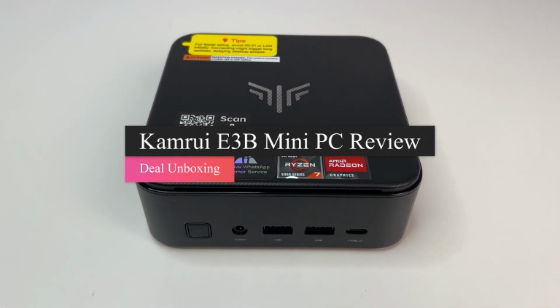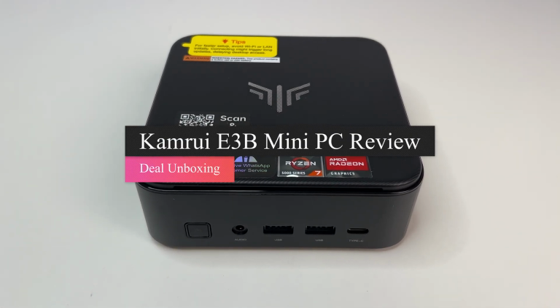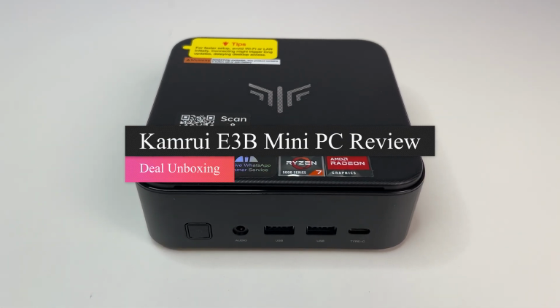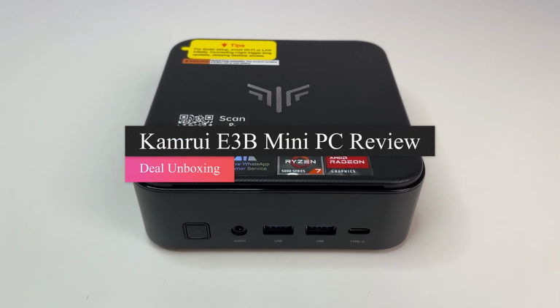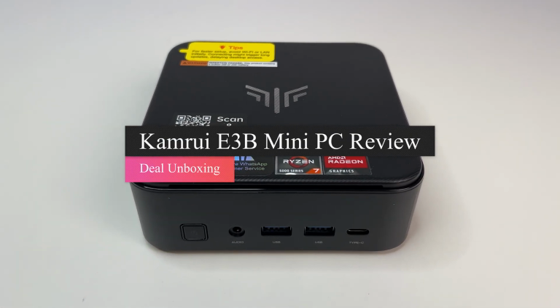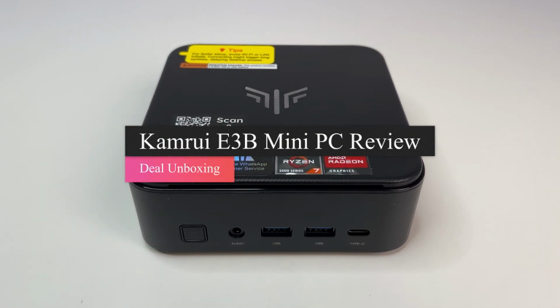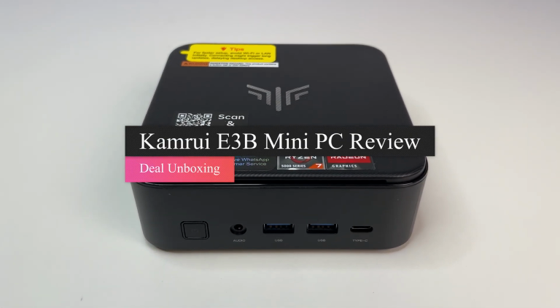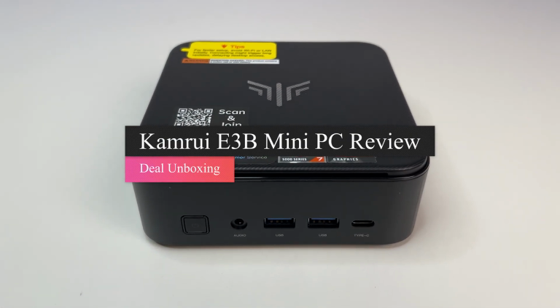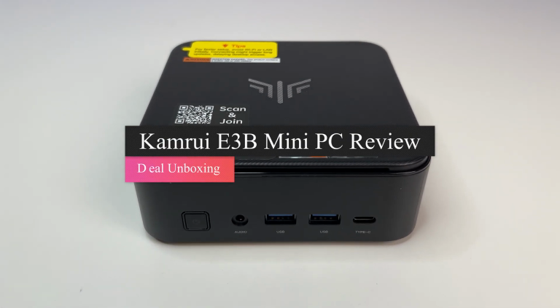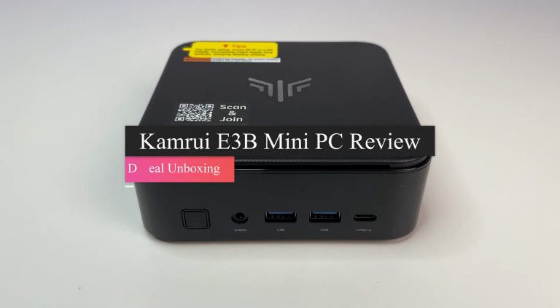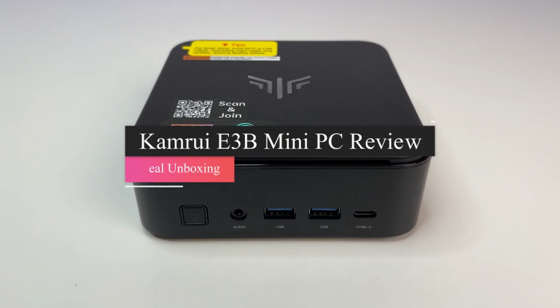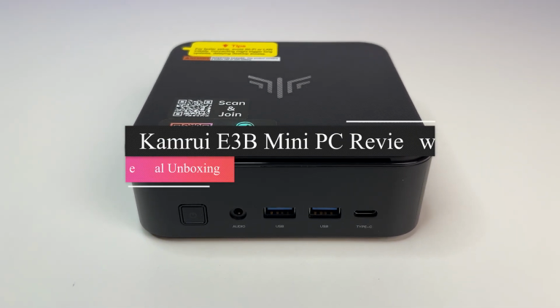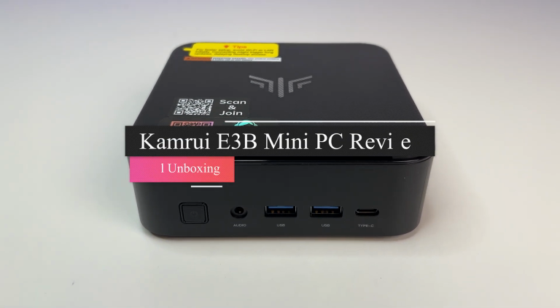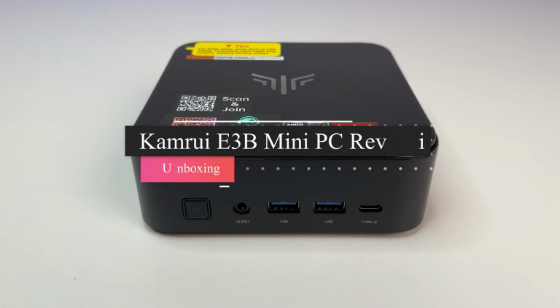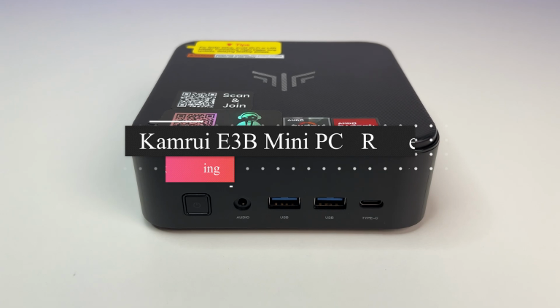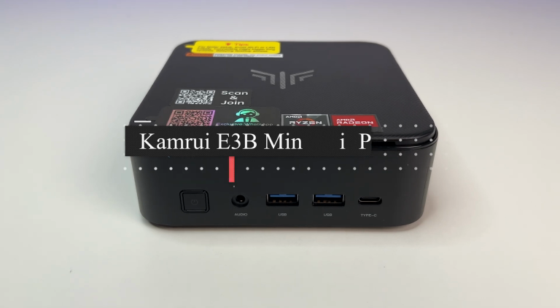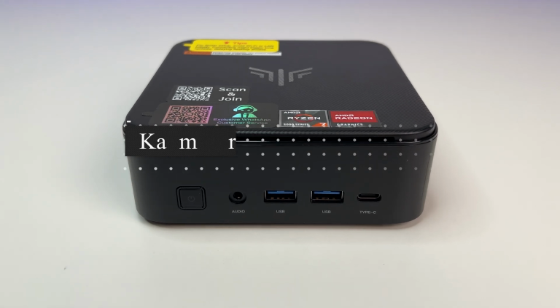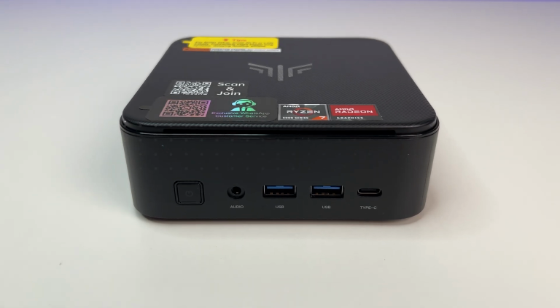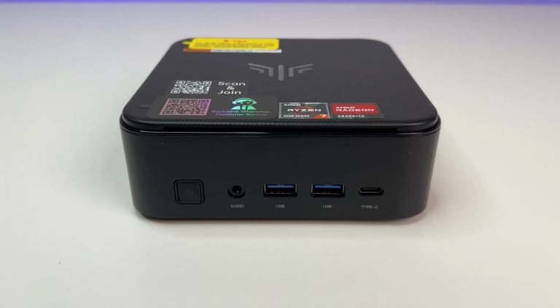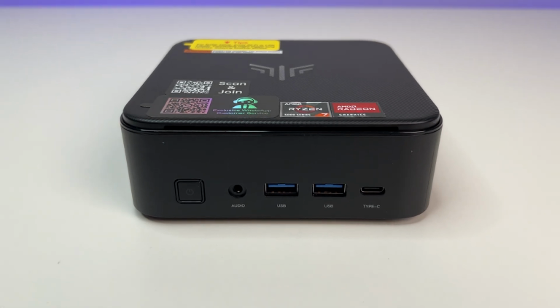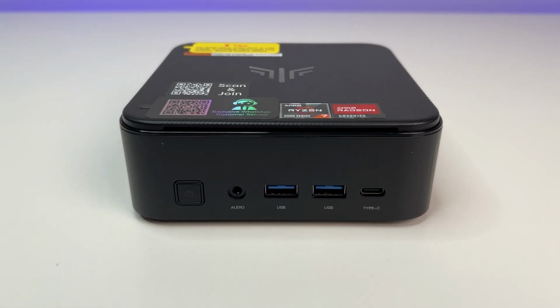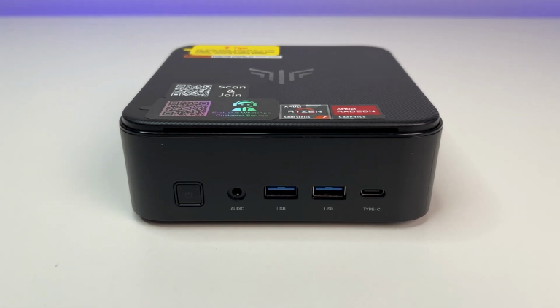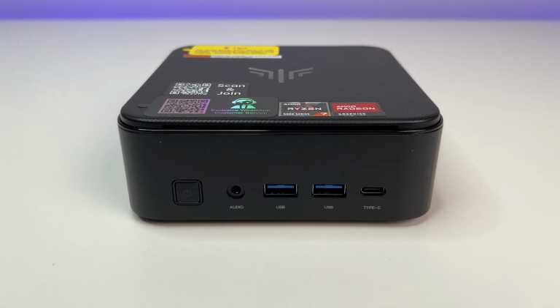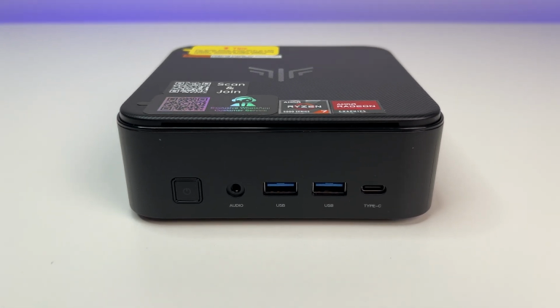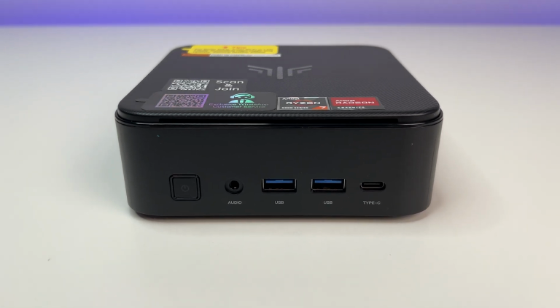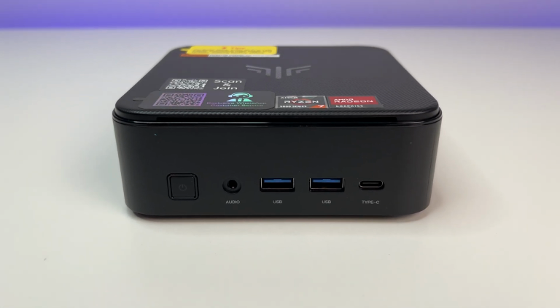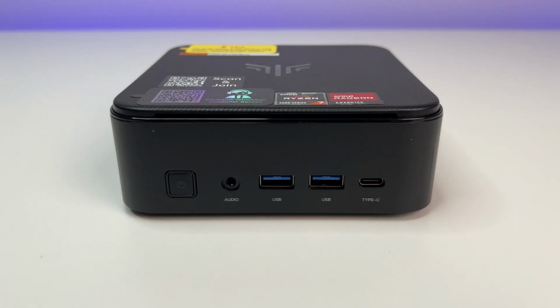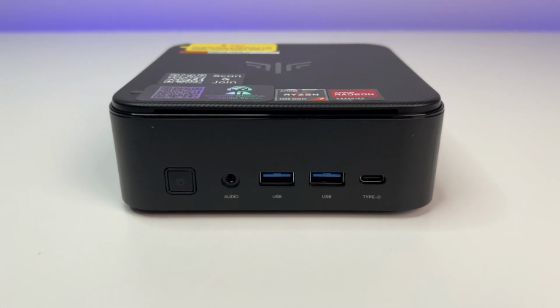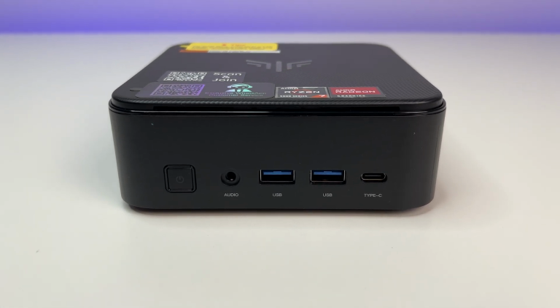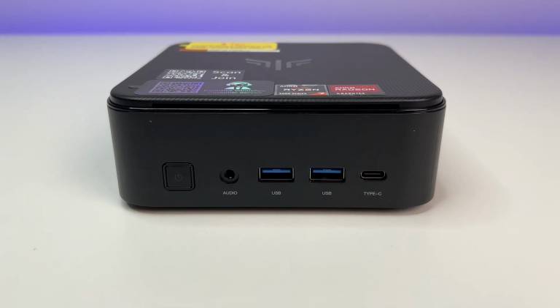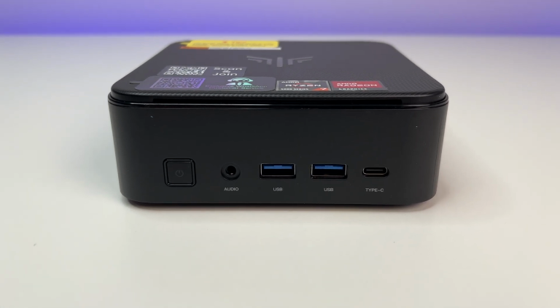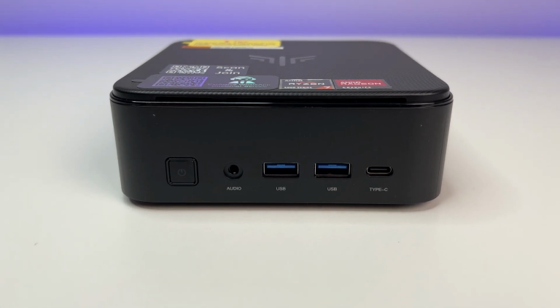Welcome back to The Deal Unboxing. In this video today, we are going to review the Kamrui E3B Mini PC.